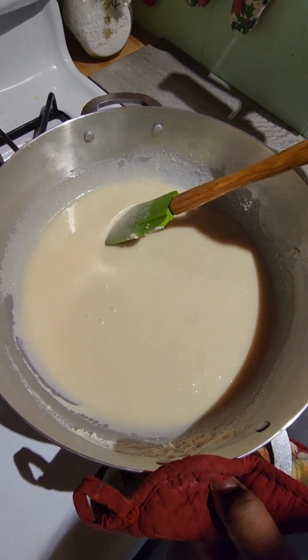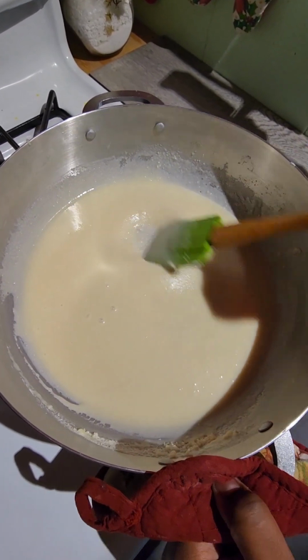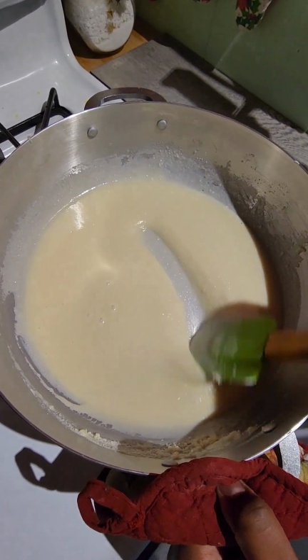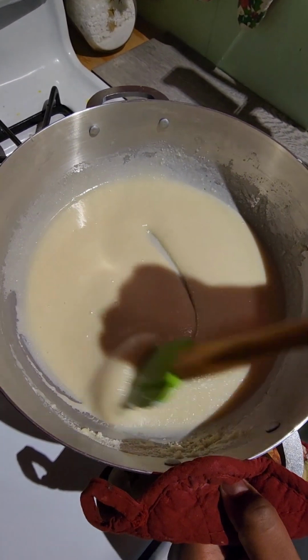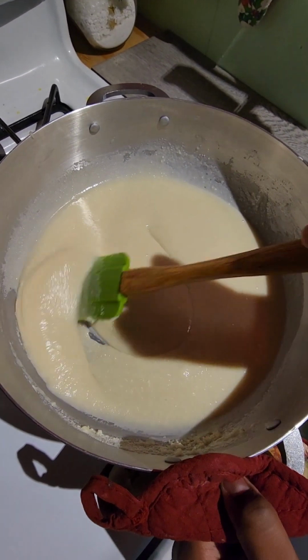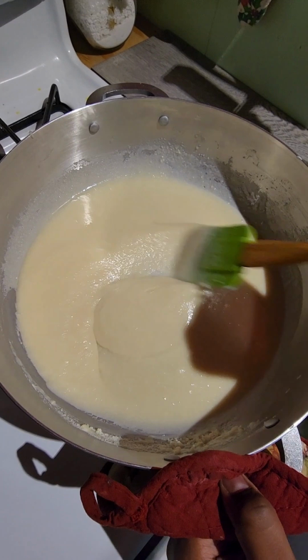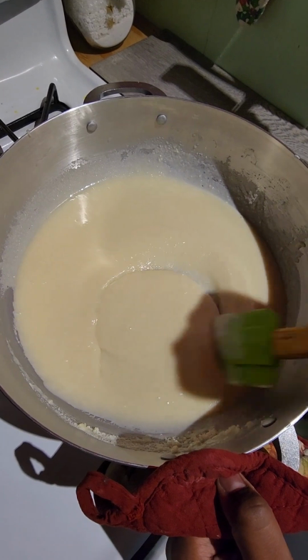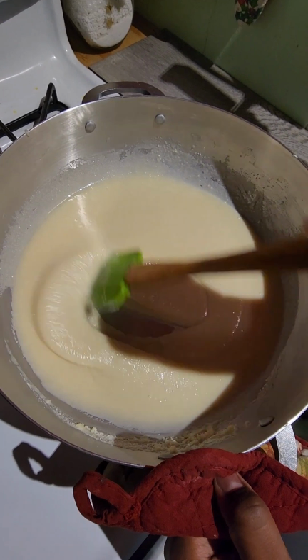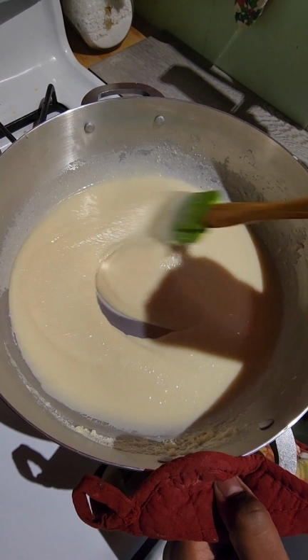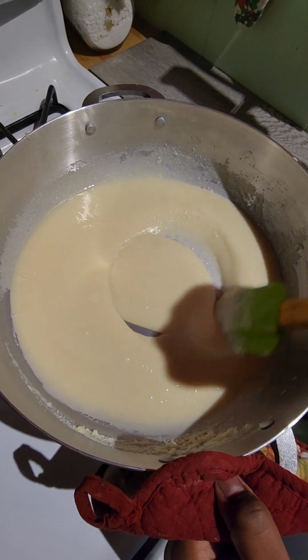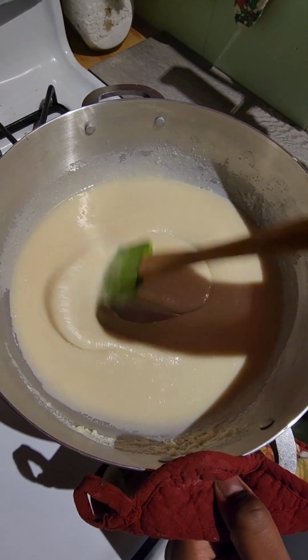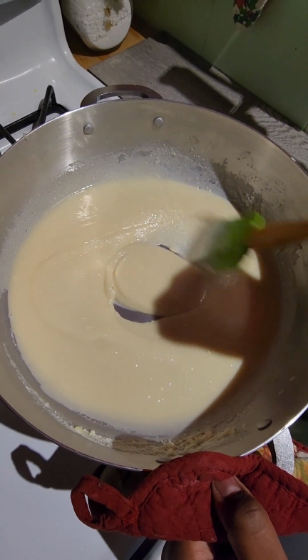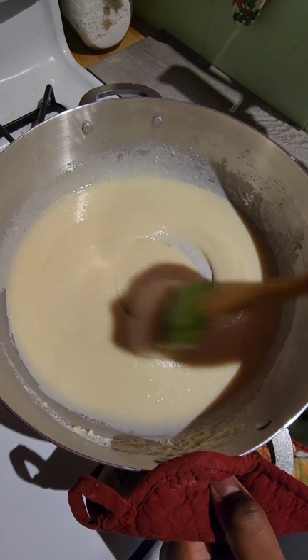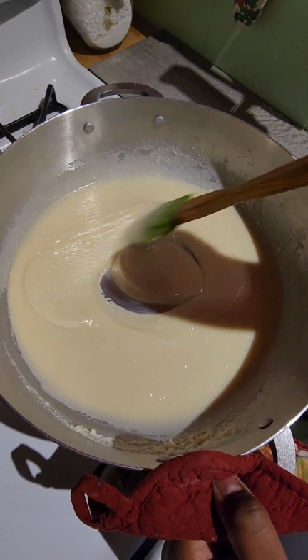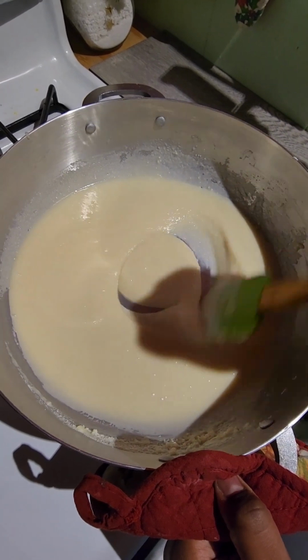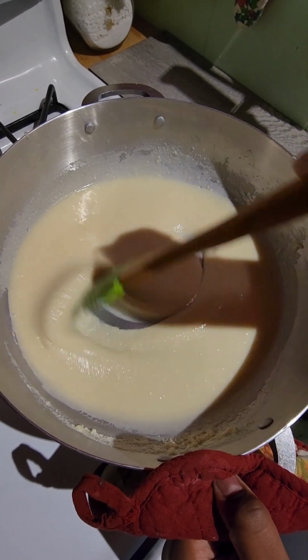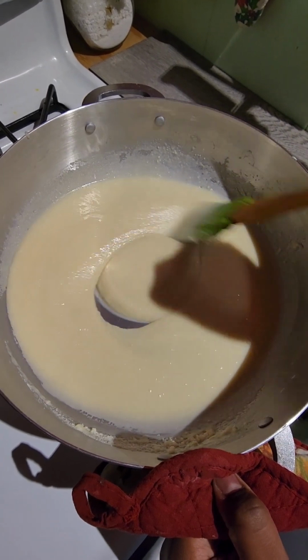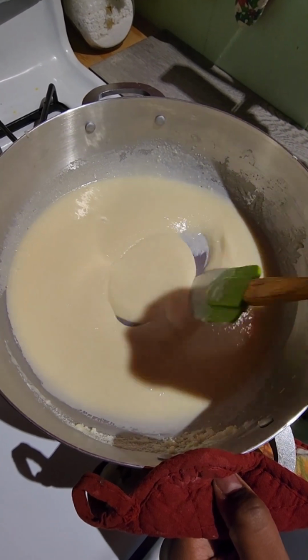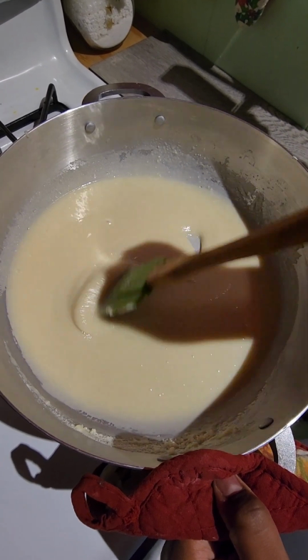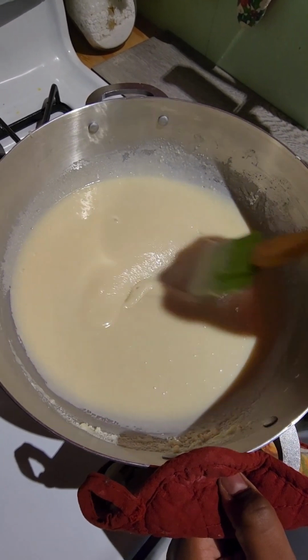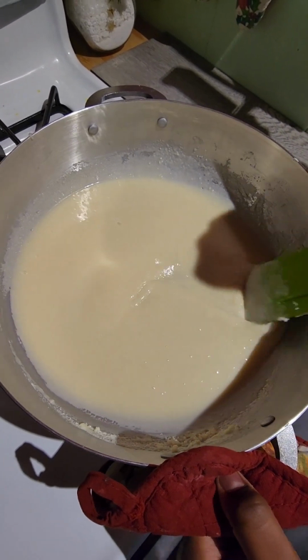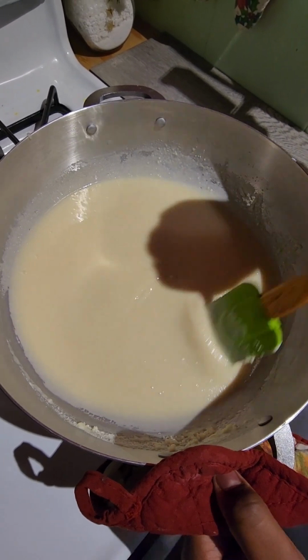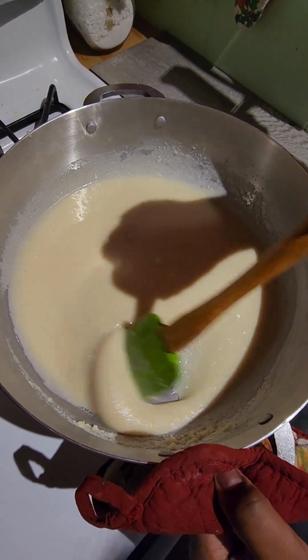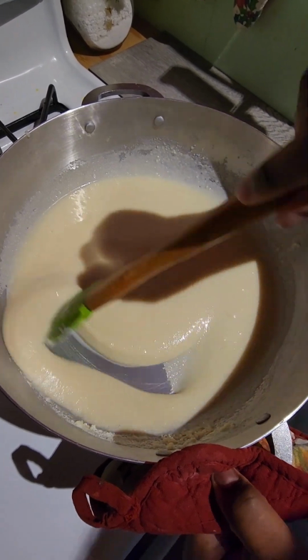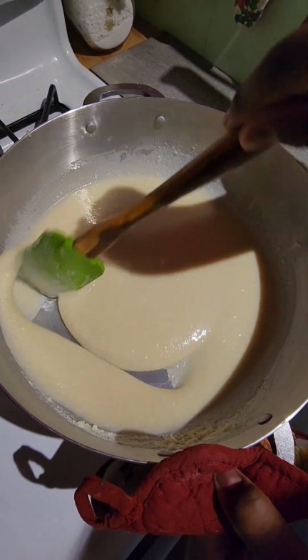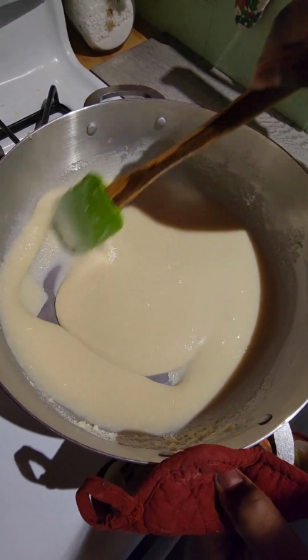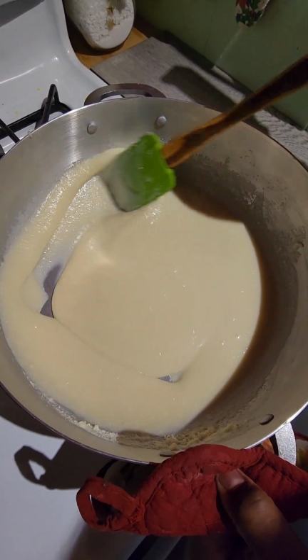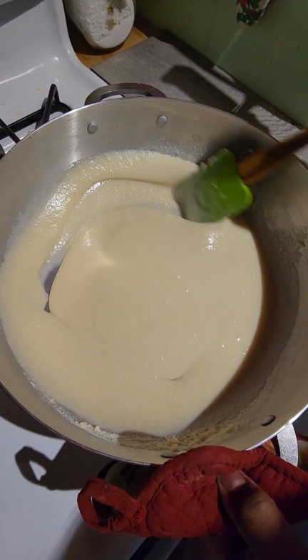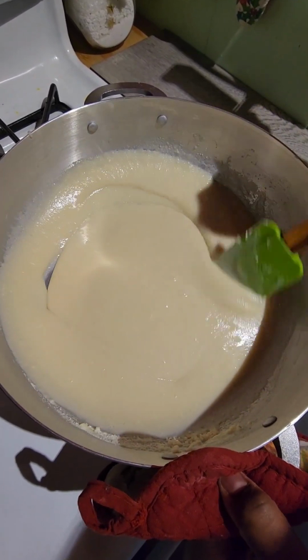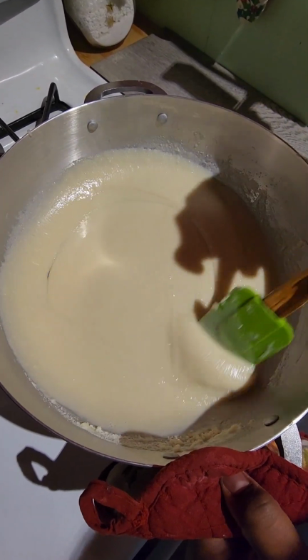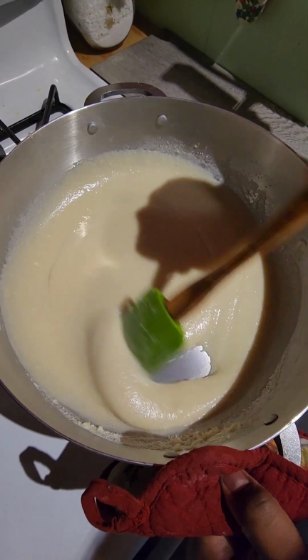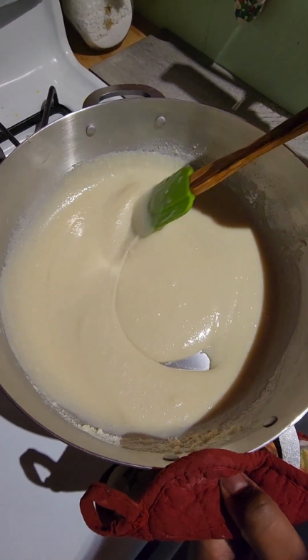While this is cooking, I'm going to grease my tray so that when we pour this out, it's going to be easy to cut.